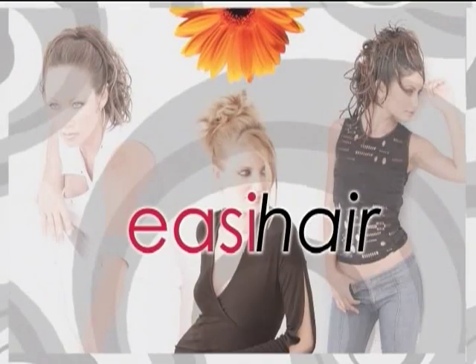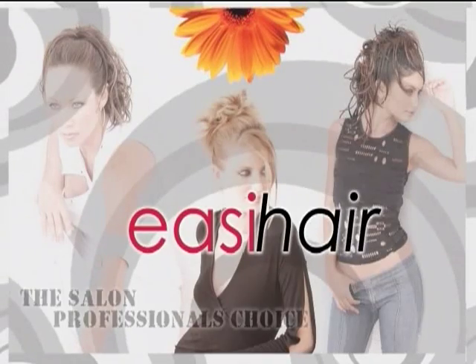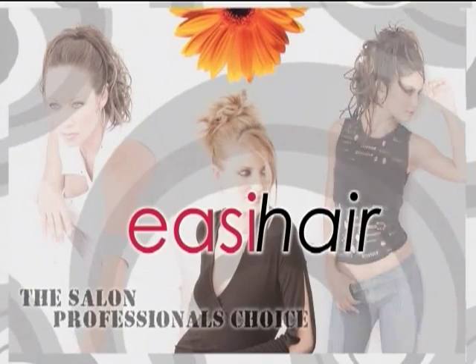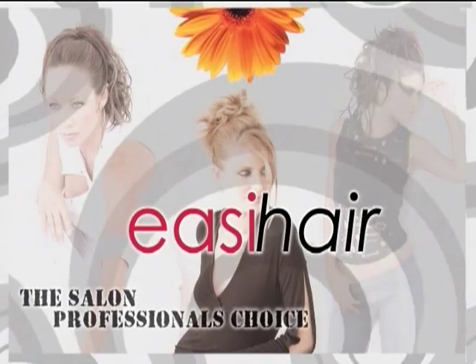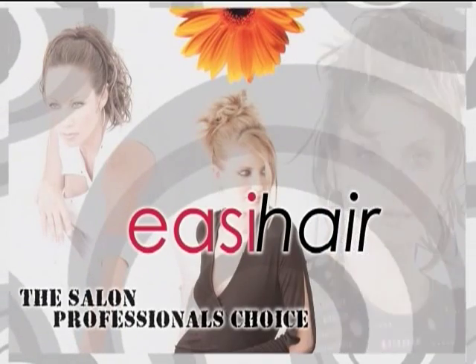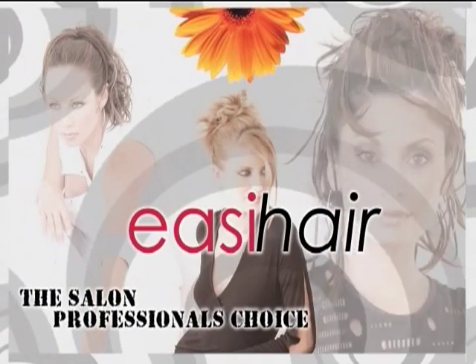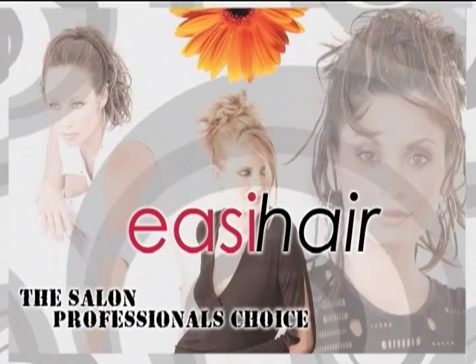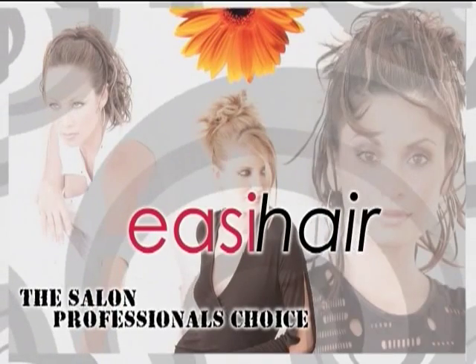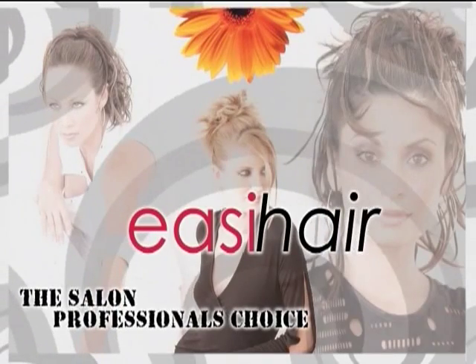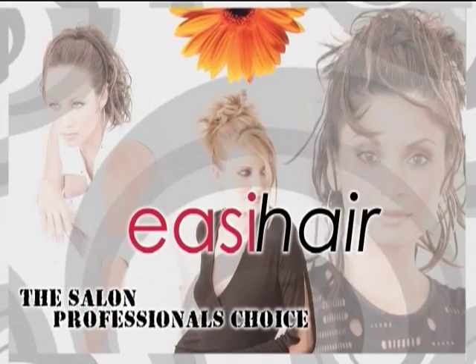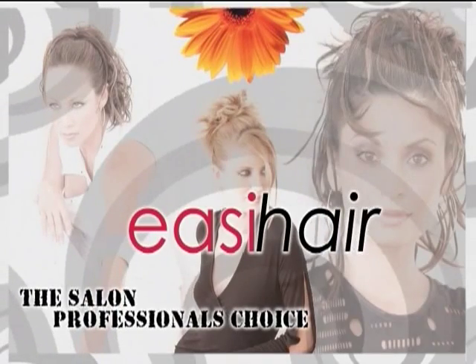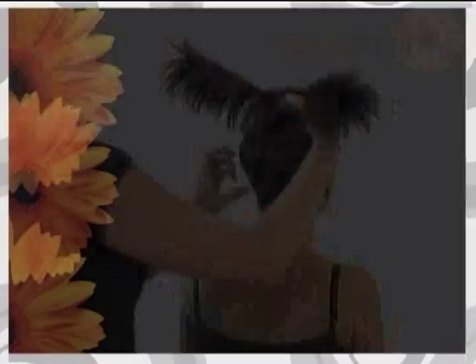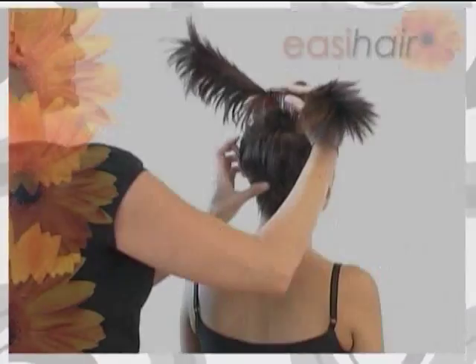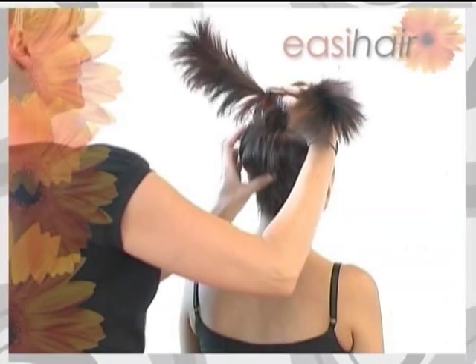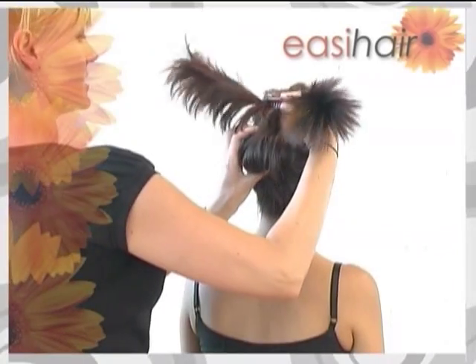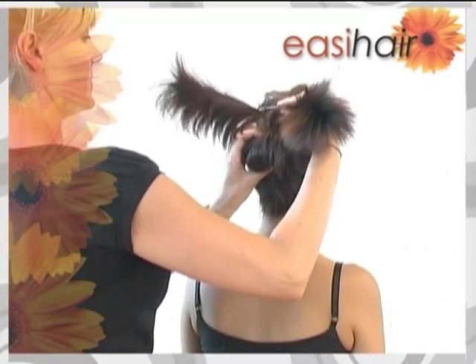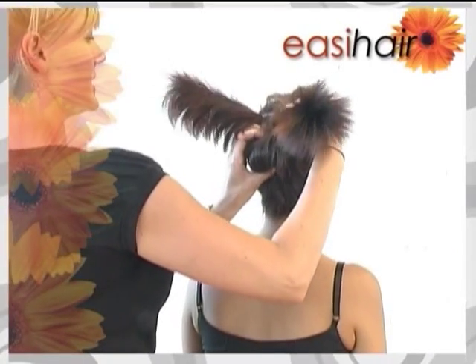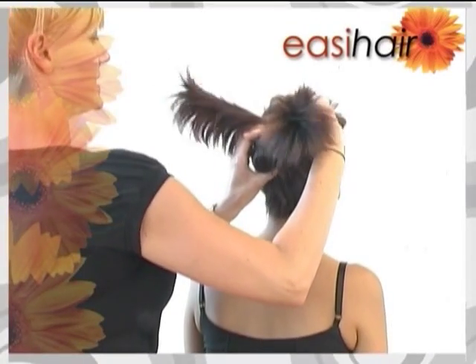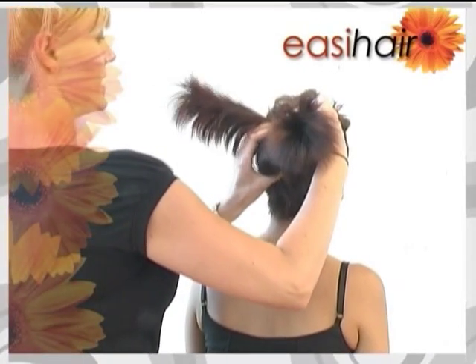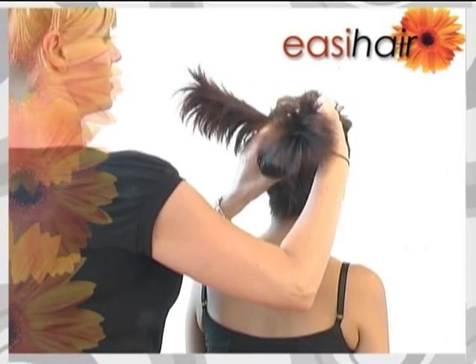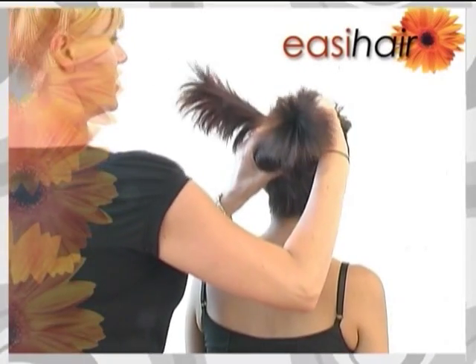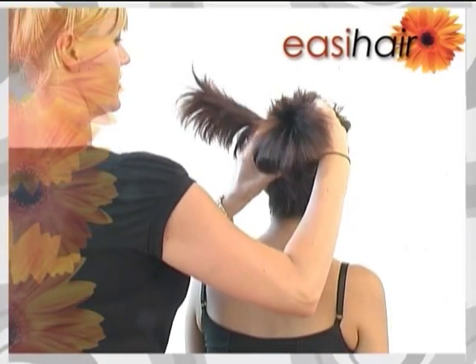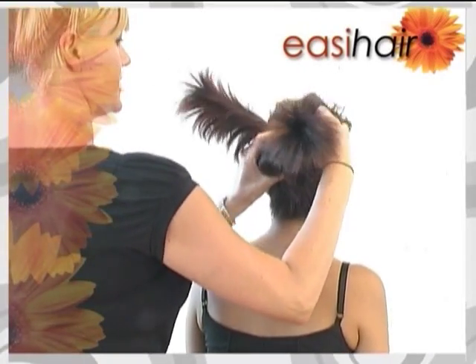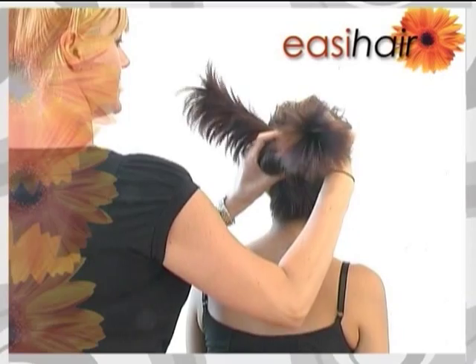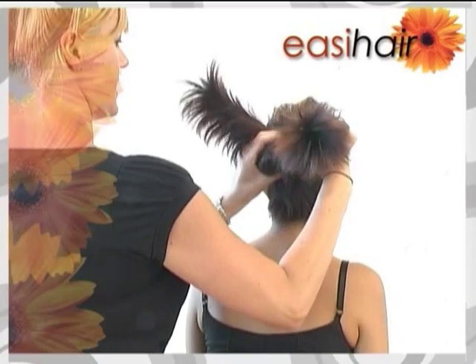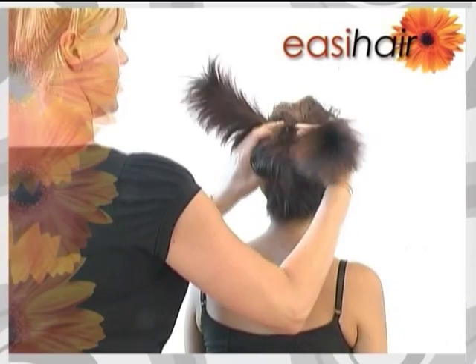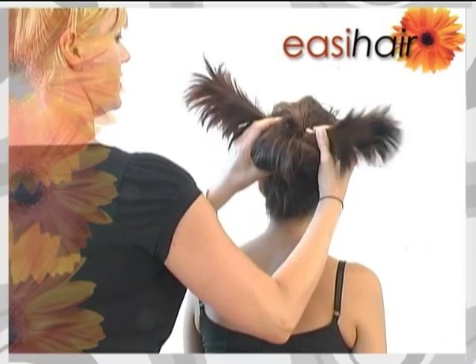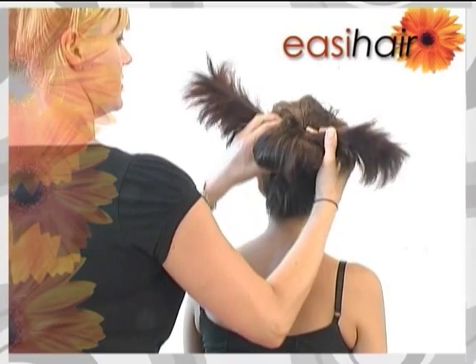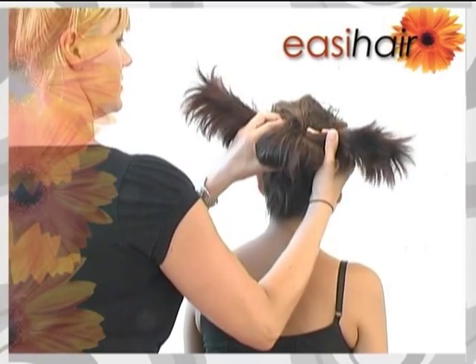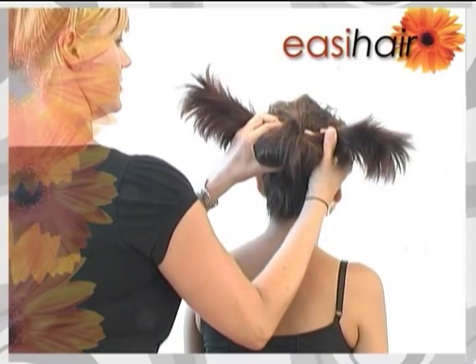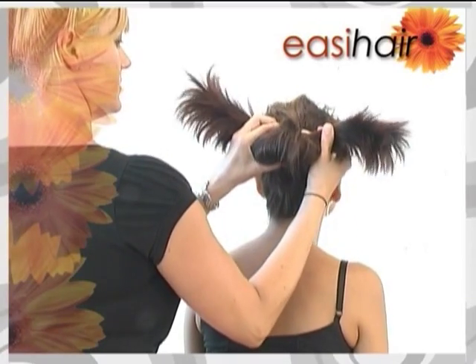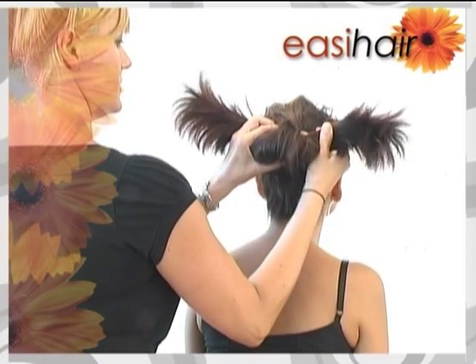Reveal the magic in your hair. Magic of EasyHair's newest and most stylish addition with hair on a bendable wire.